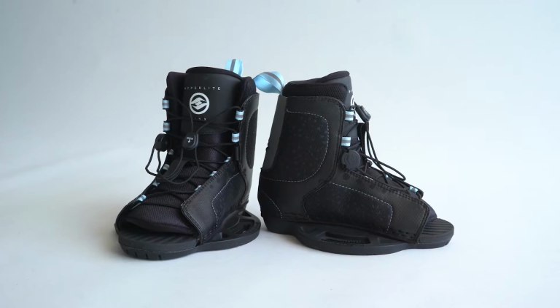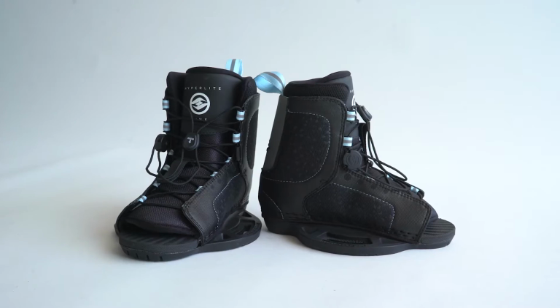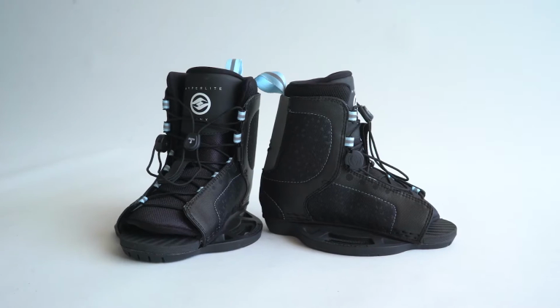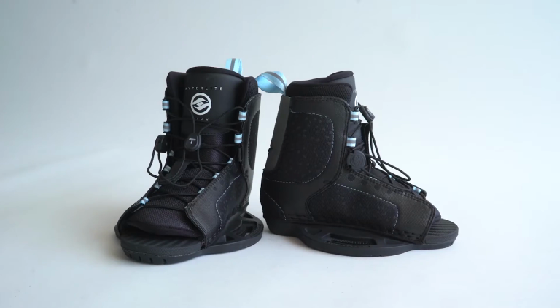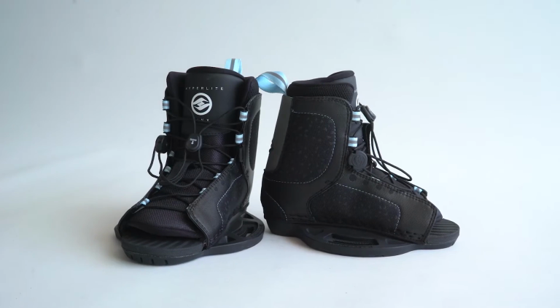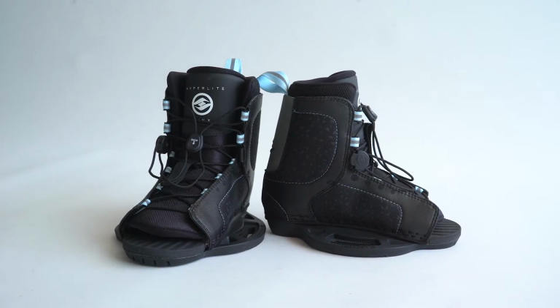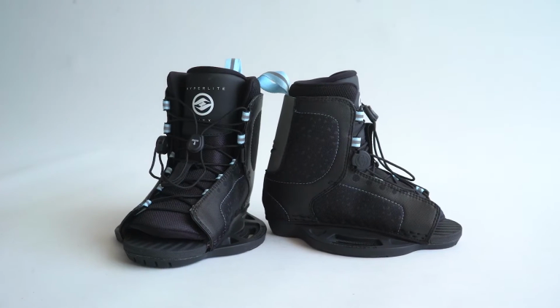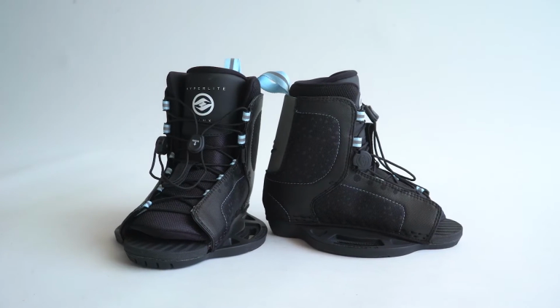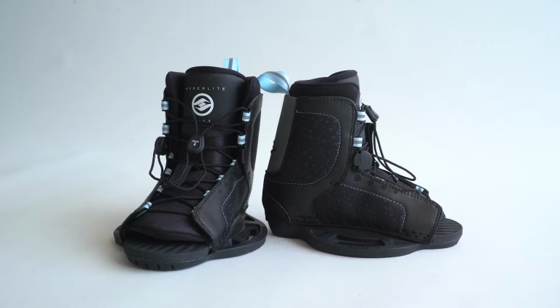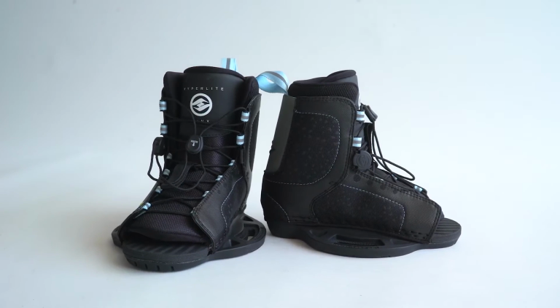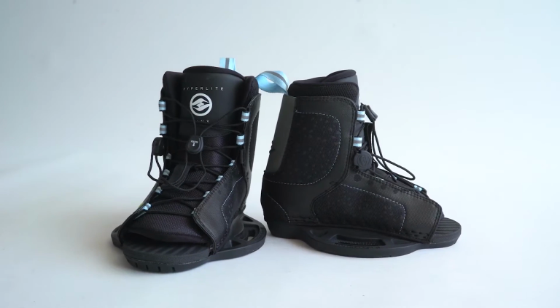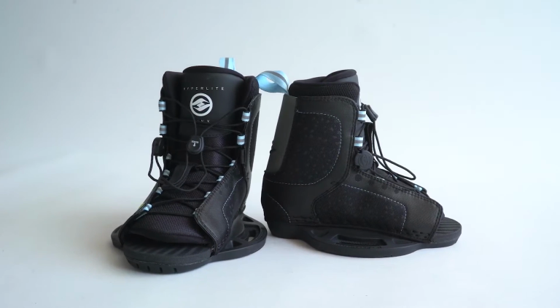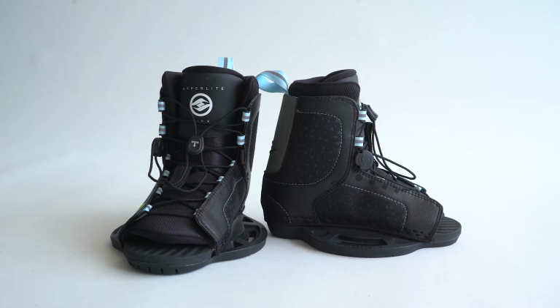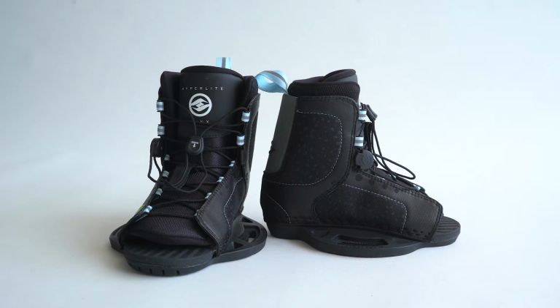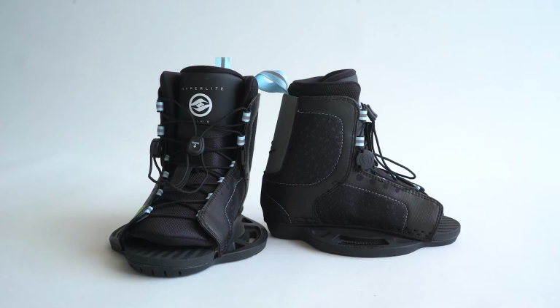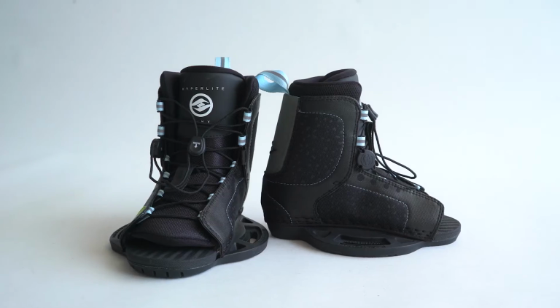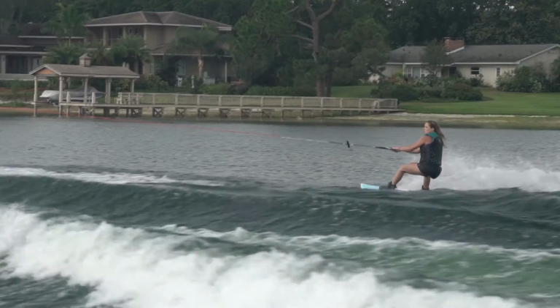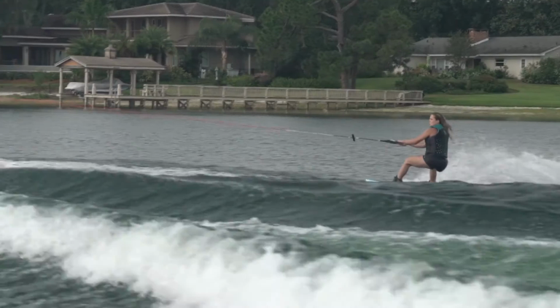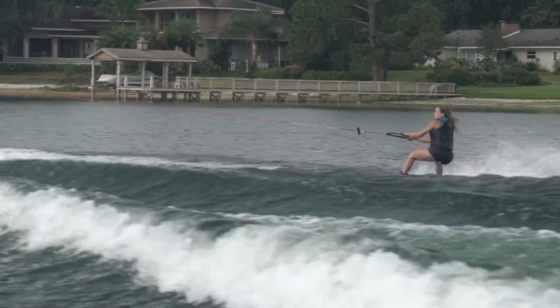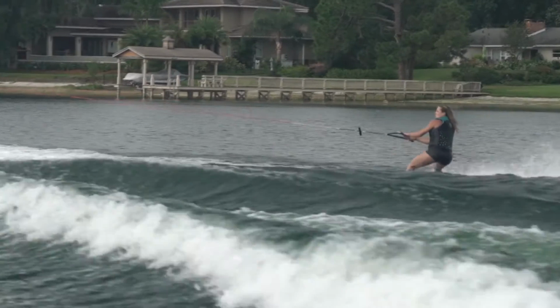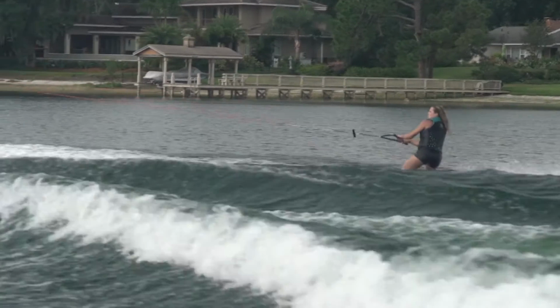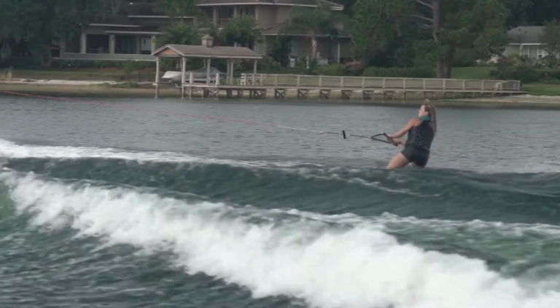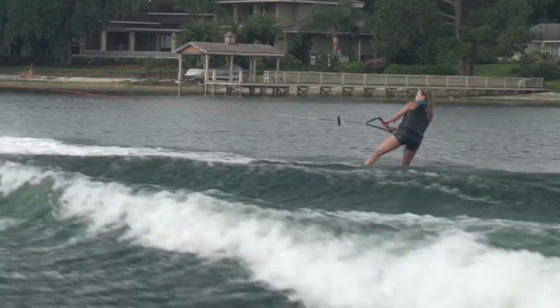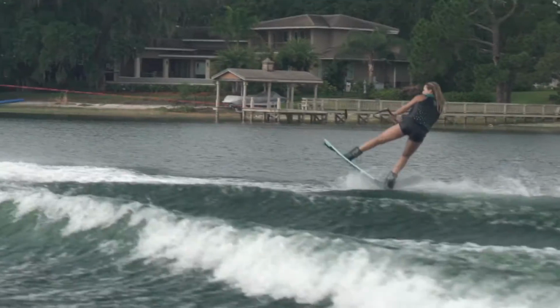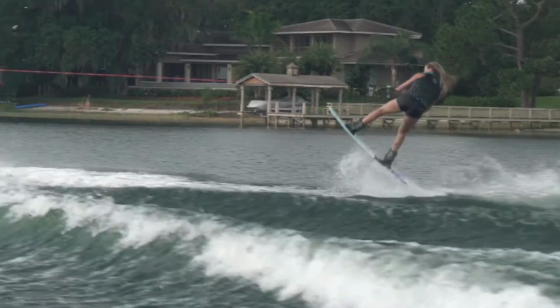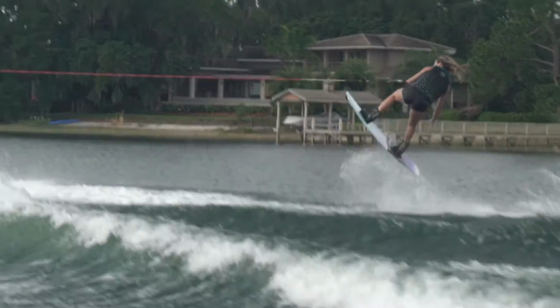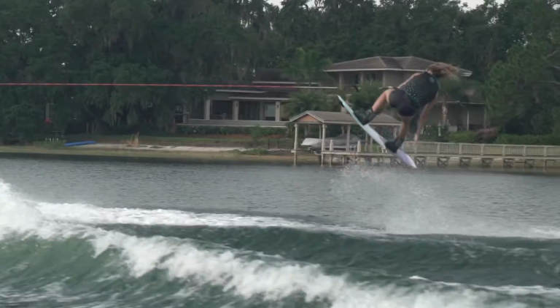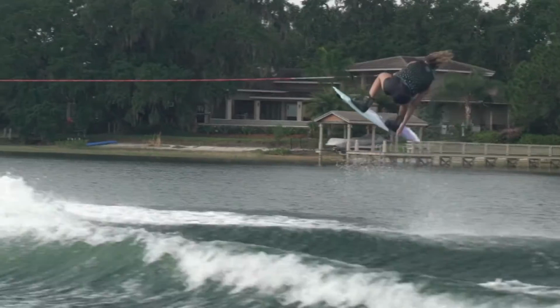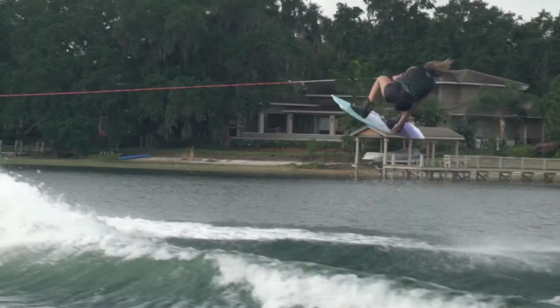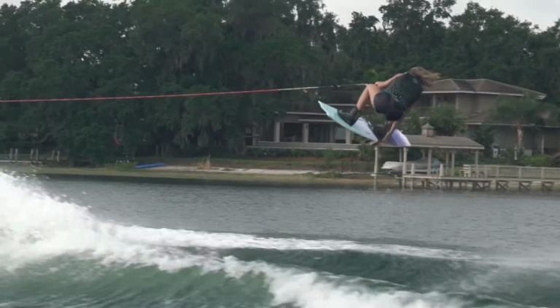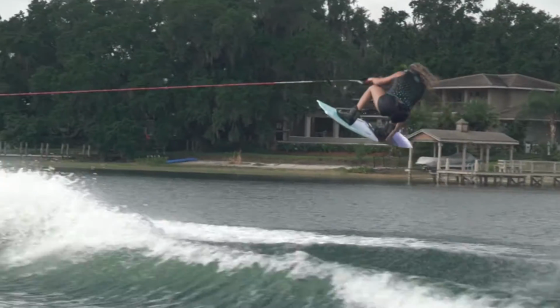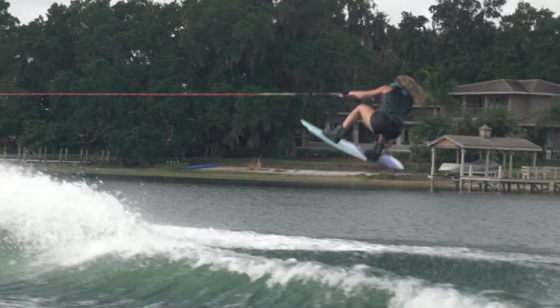The Jinx is an excellent choice for beginner to intermediate riders looking for a comfortable, user-friendly option.